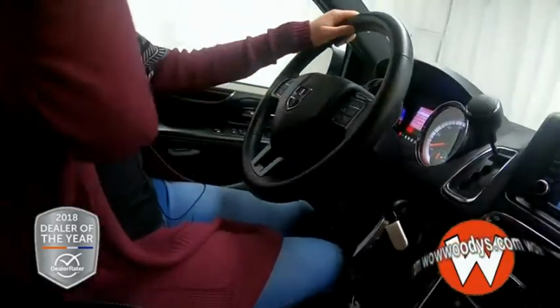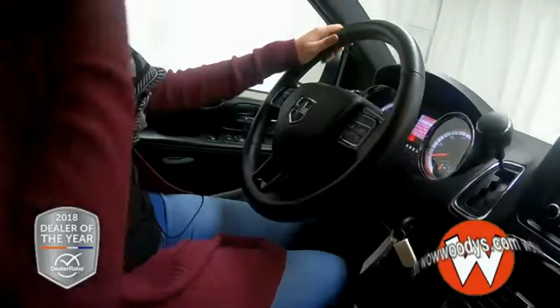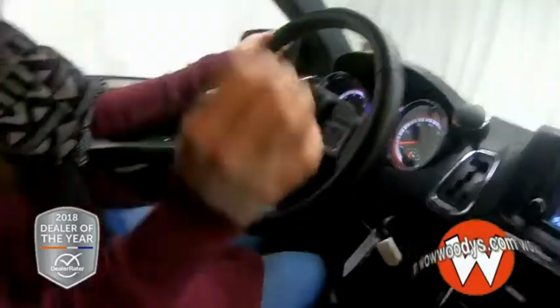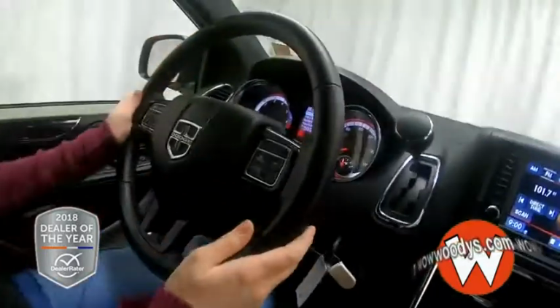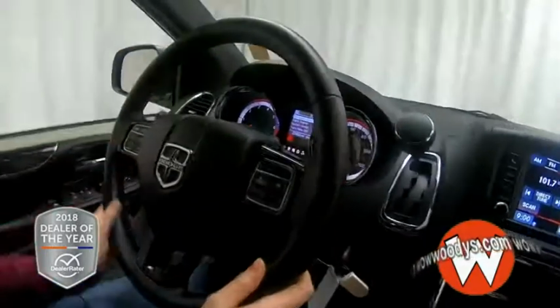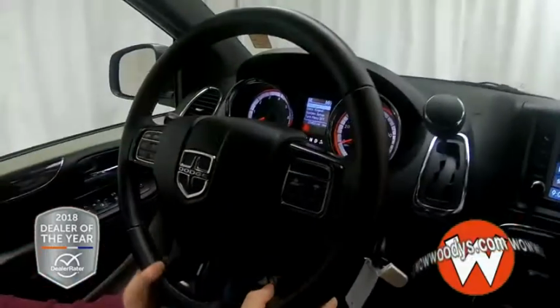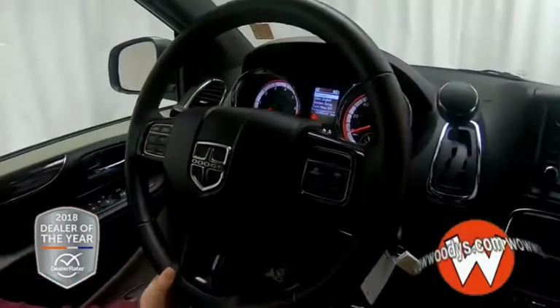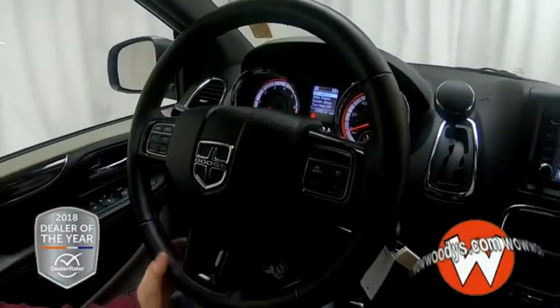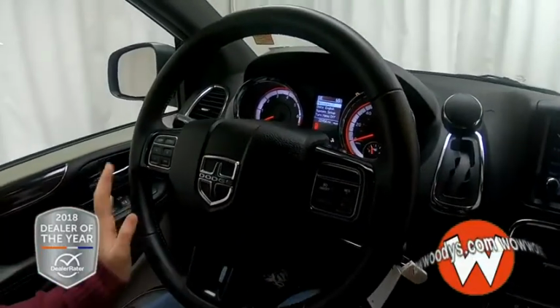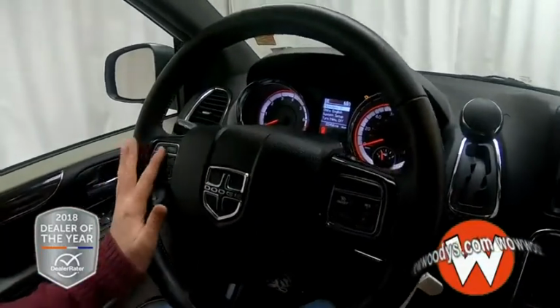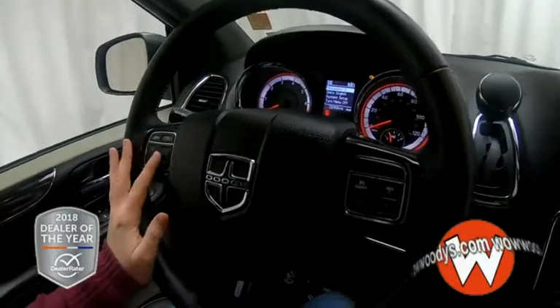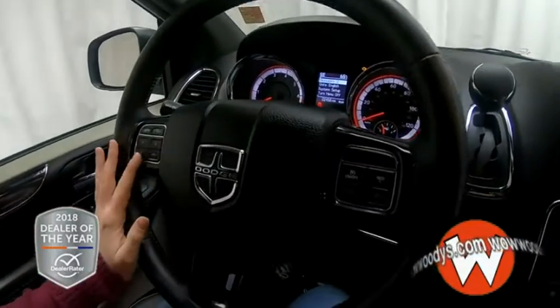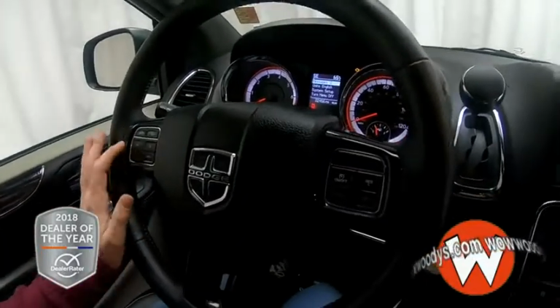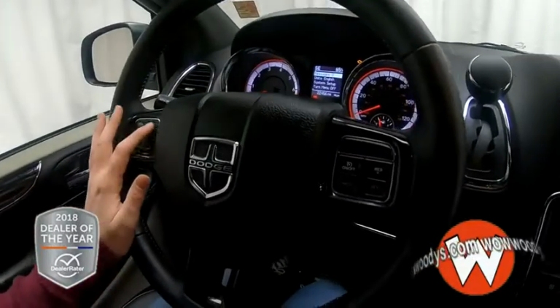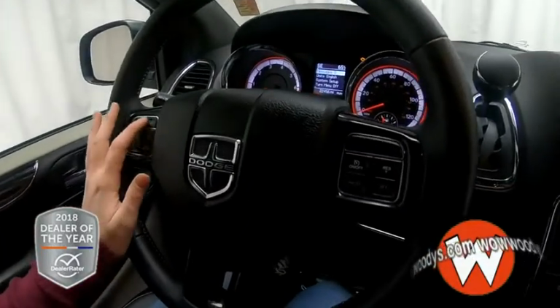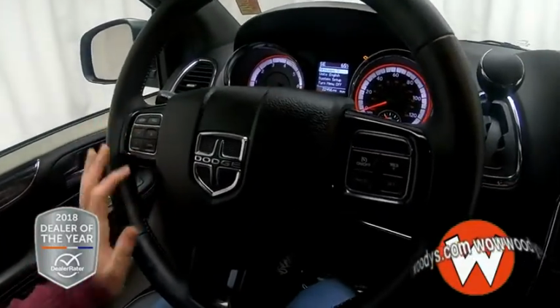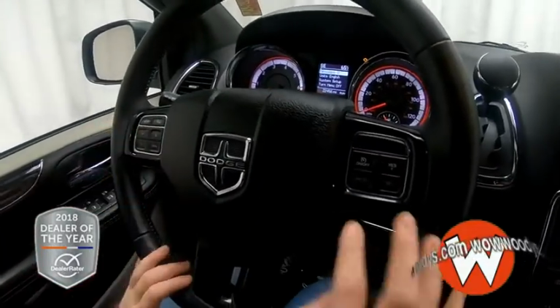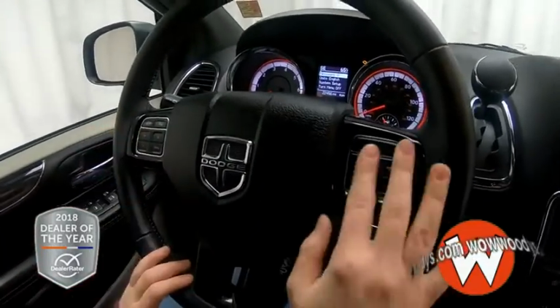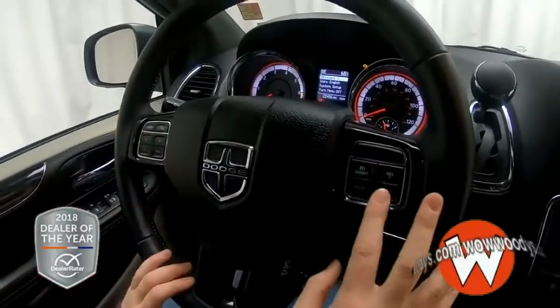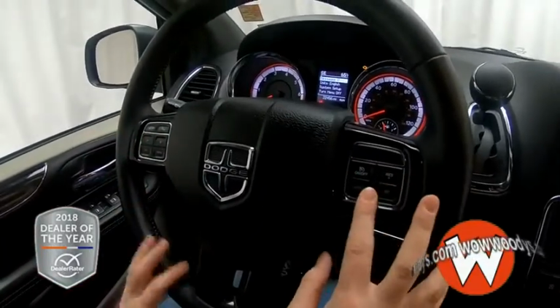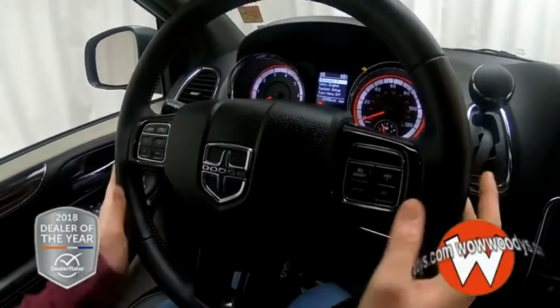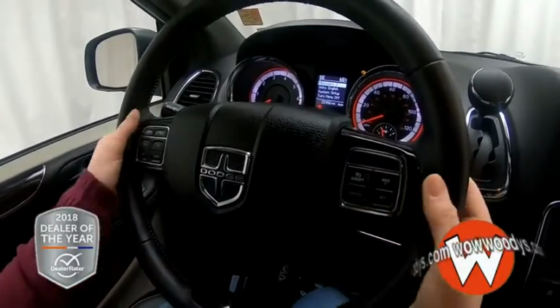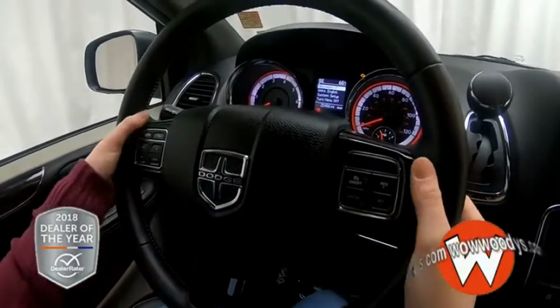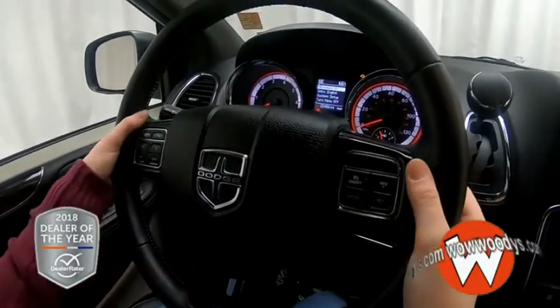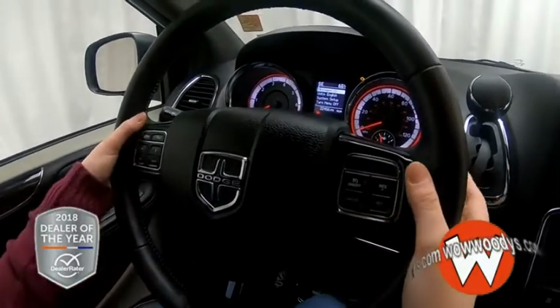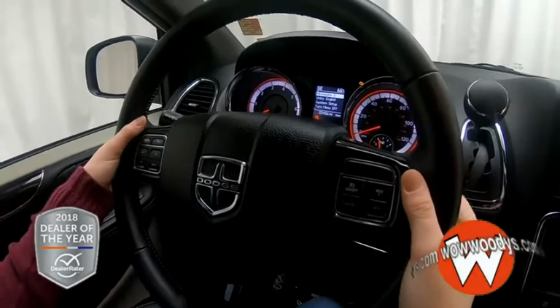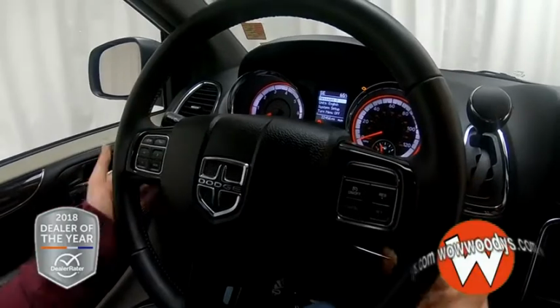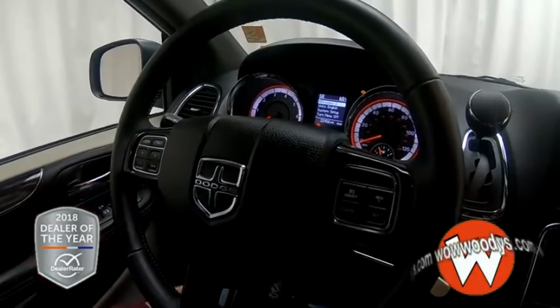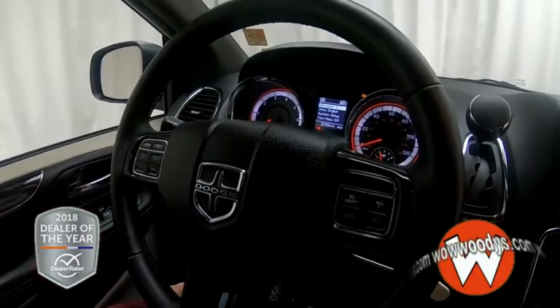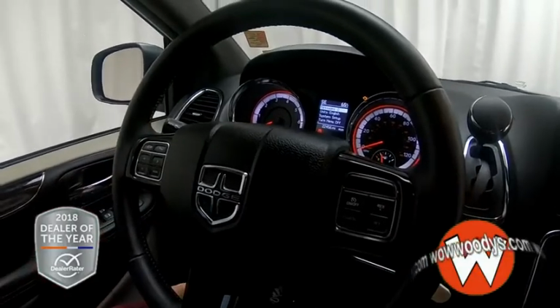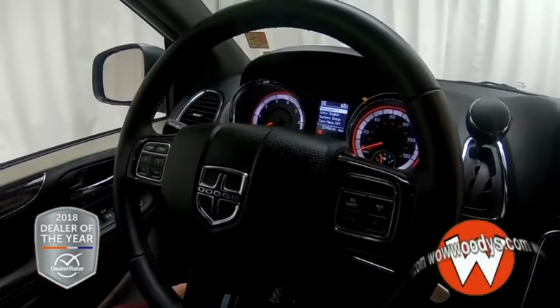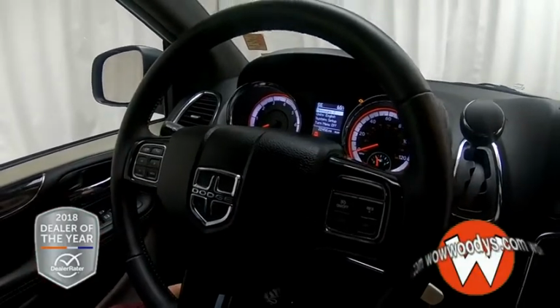Over to your leather-wrapped steering wheel, you have your cluster controls, Bluetooth streaming, and your cruise controls, with your media controls on the back.